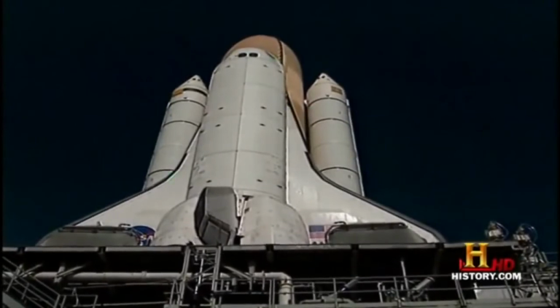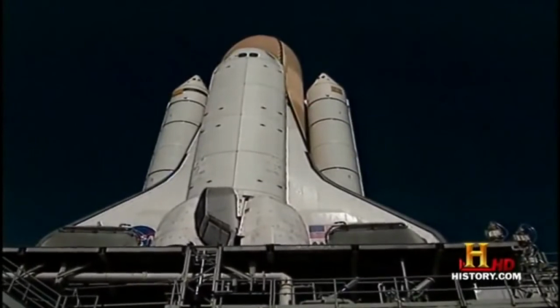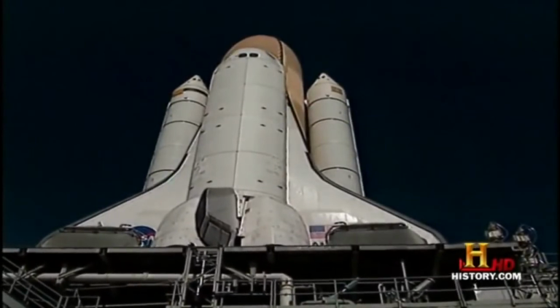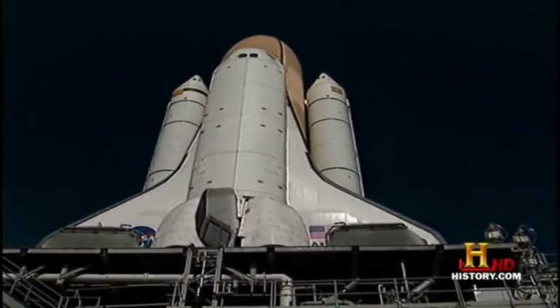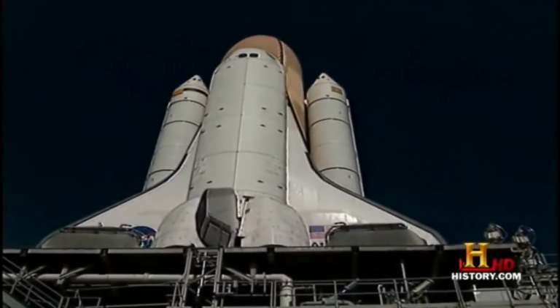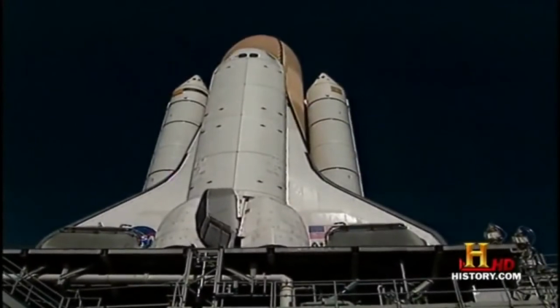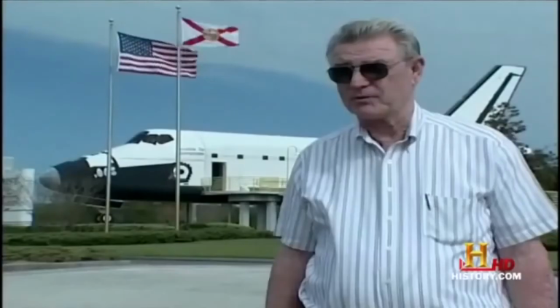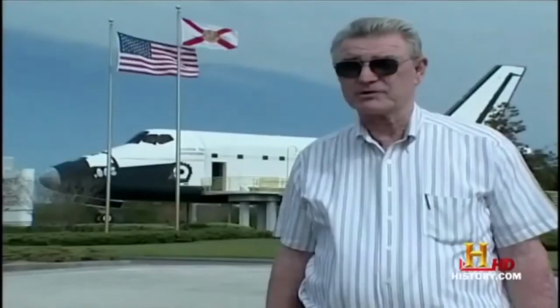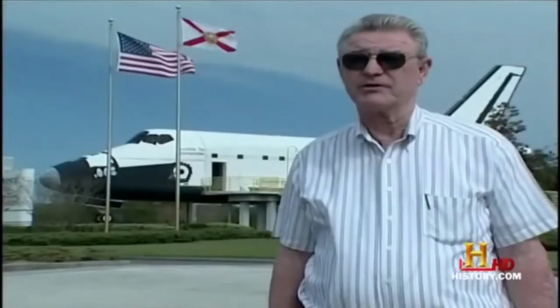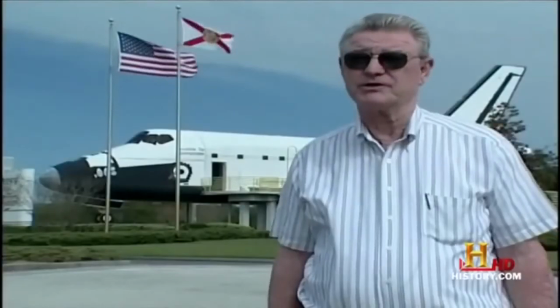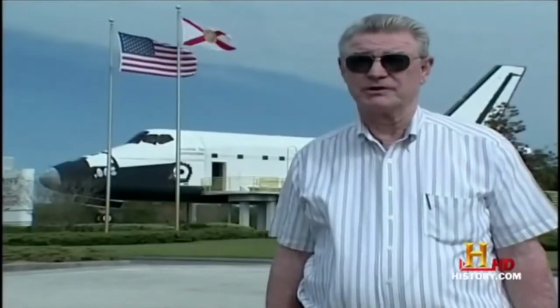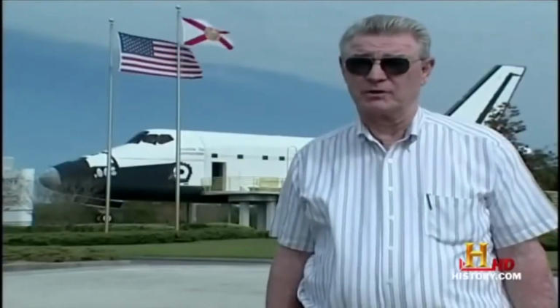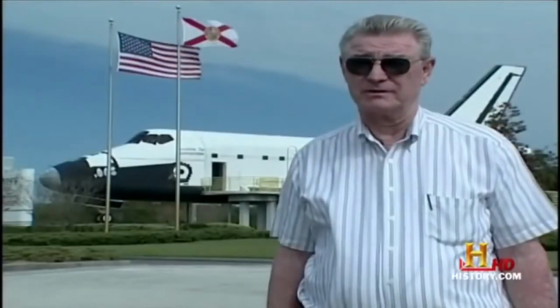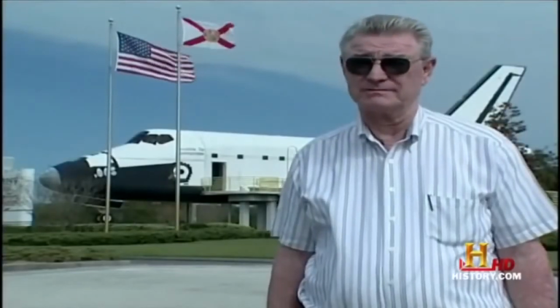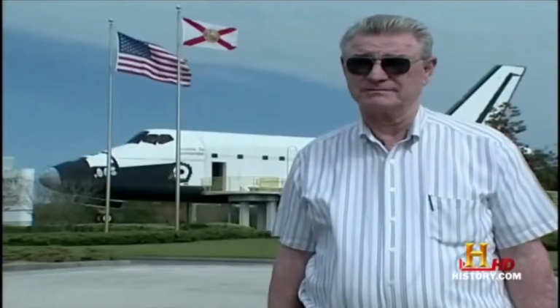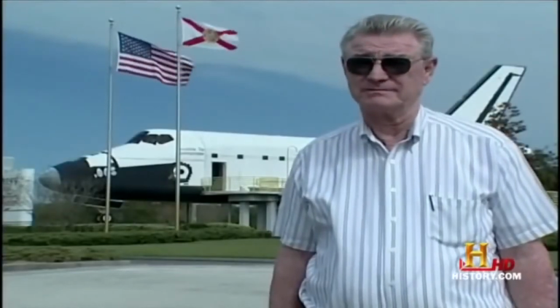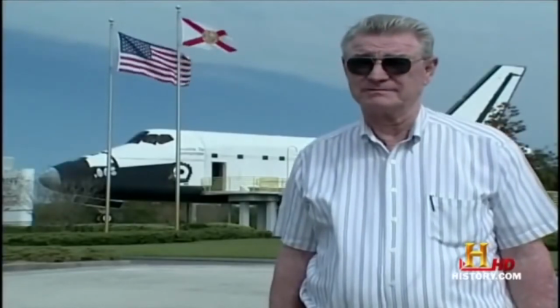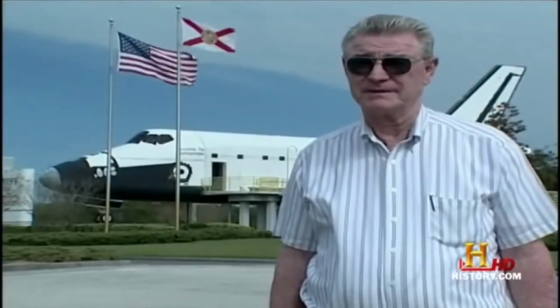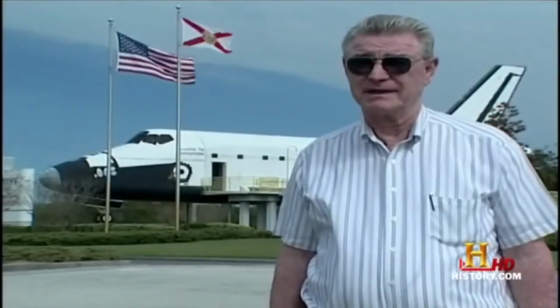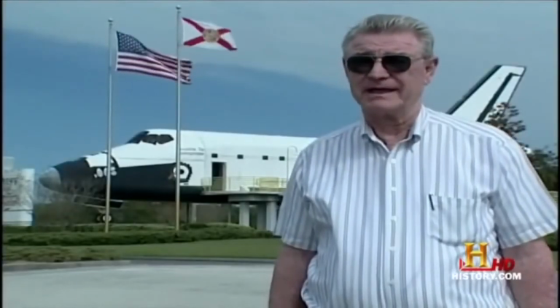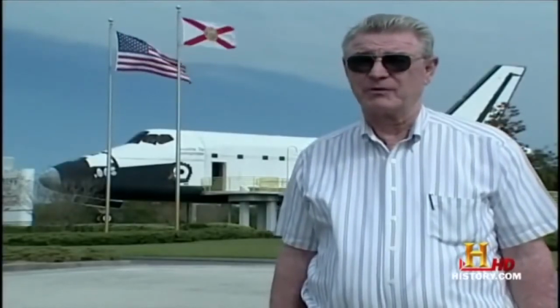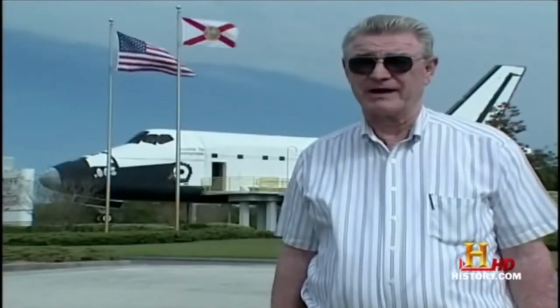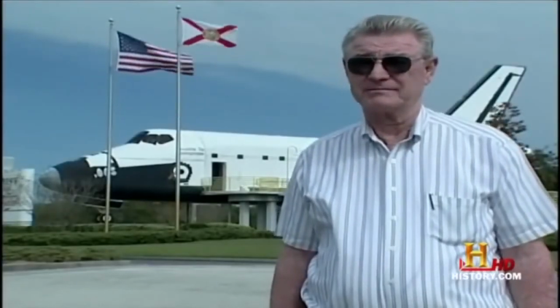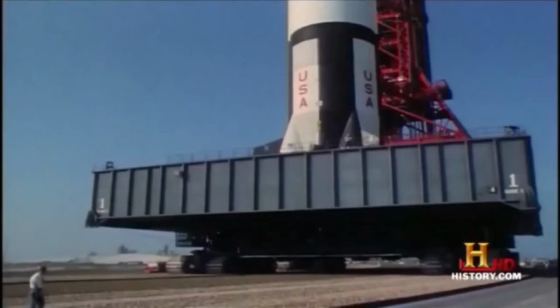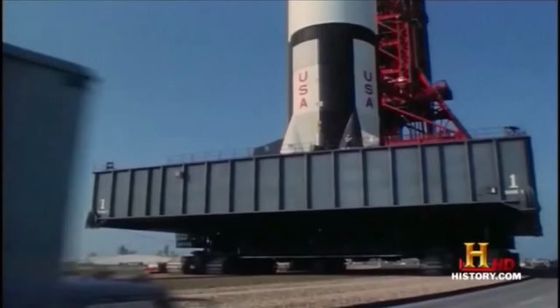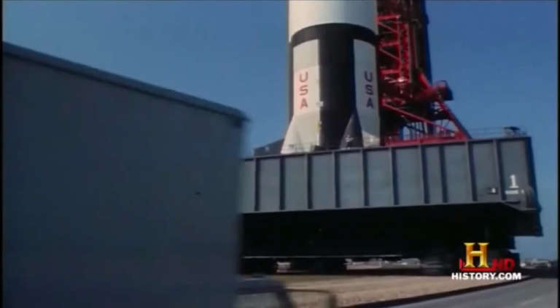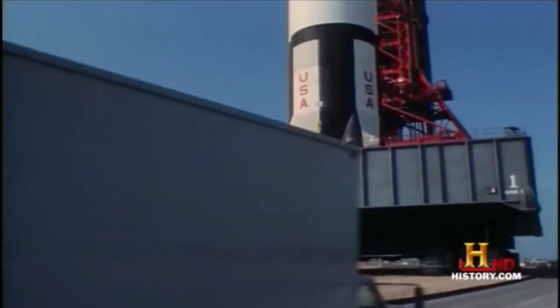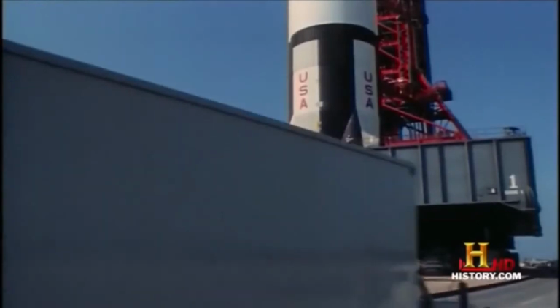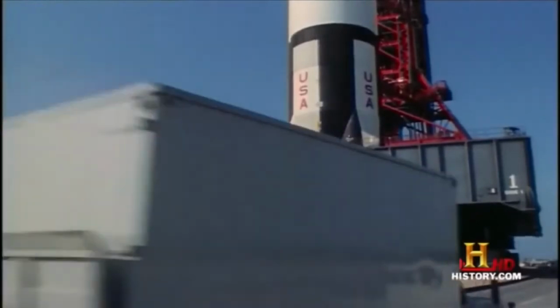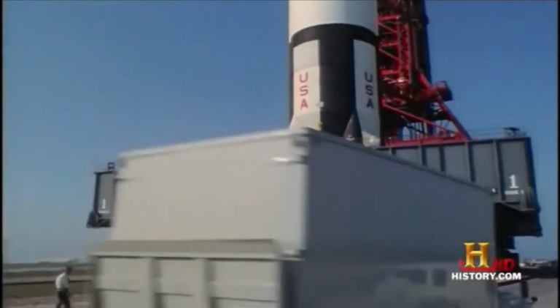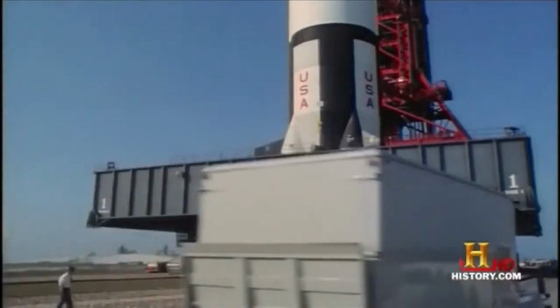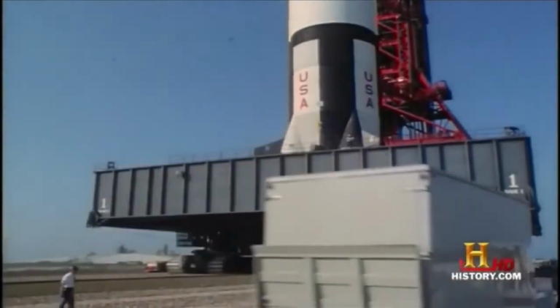The two crawler transporters are only two in the world. And without them, you don't have a space program.